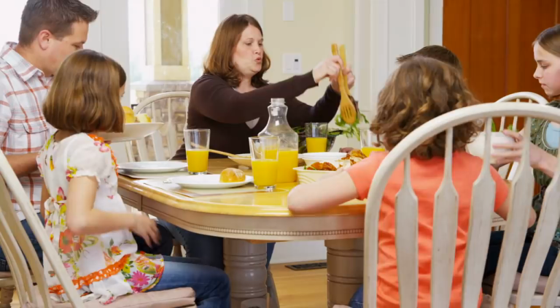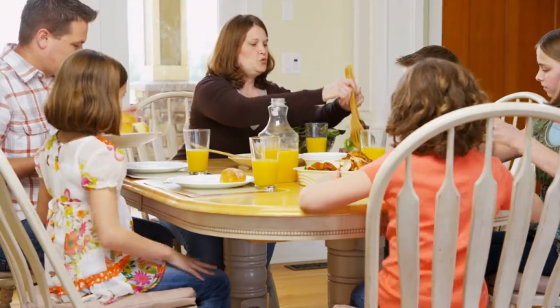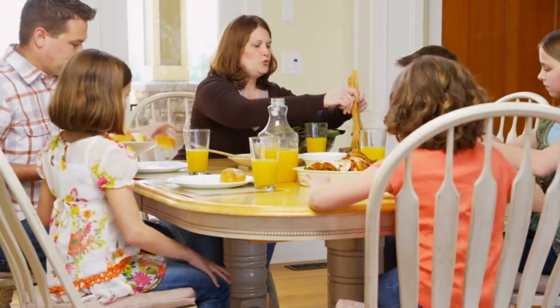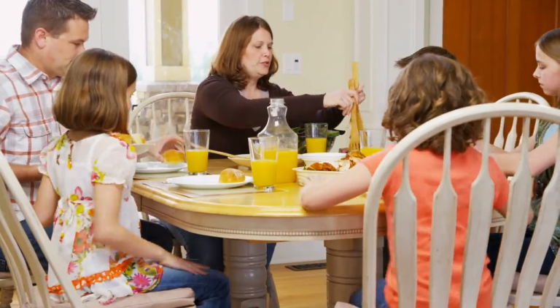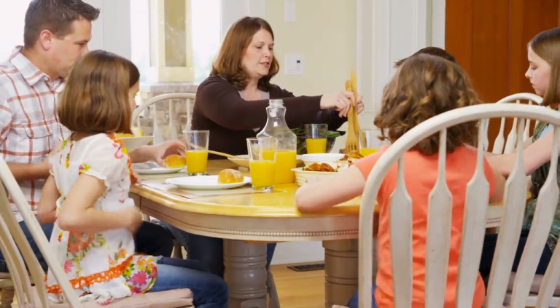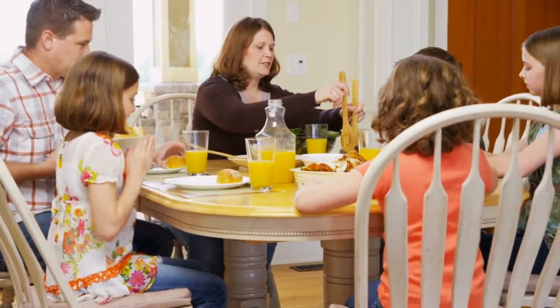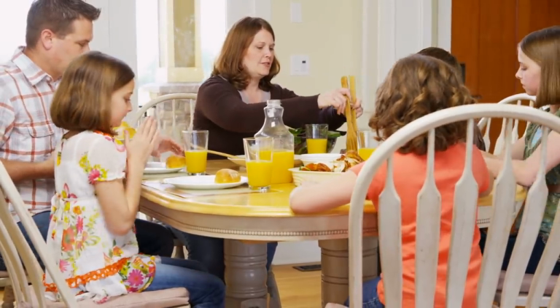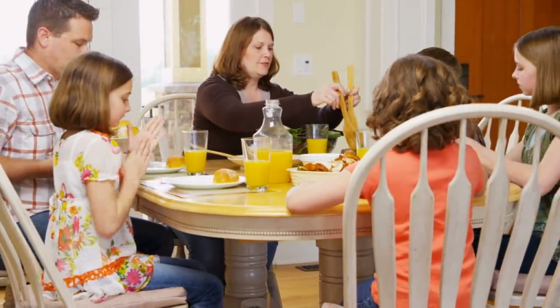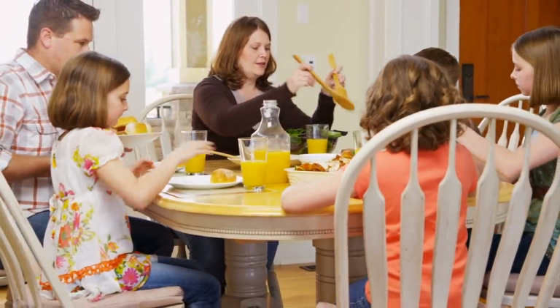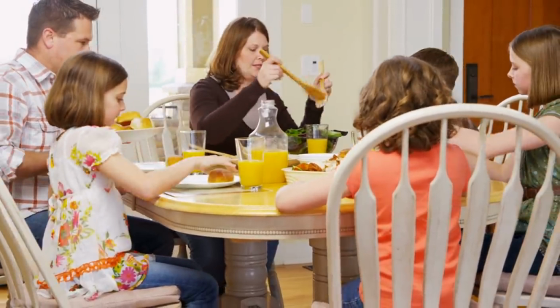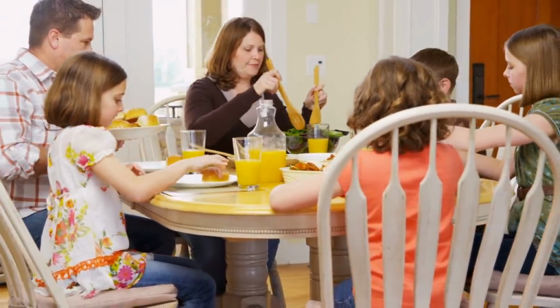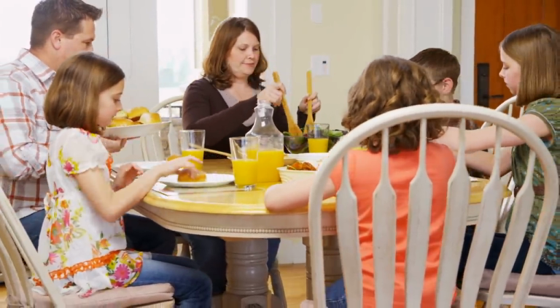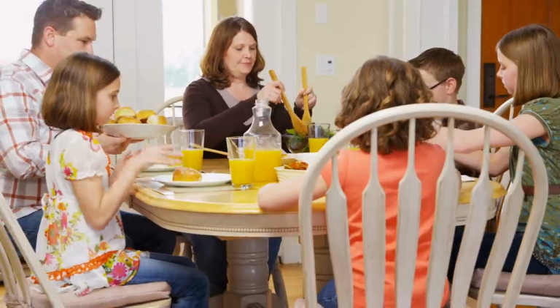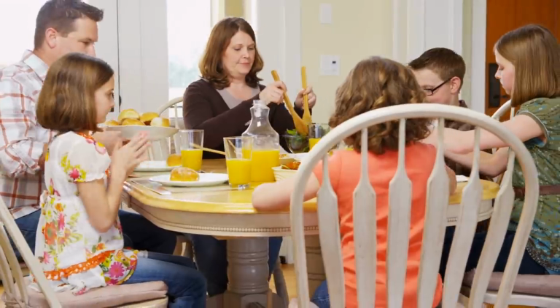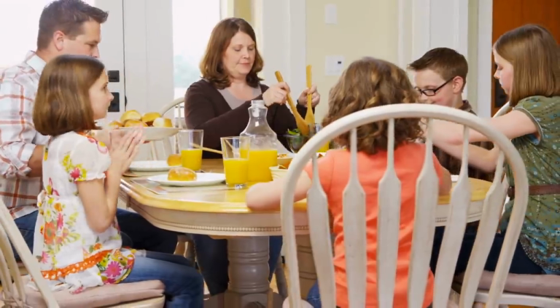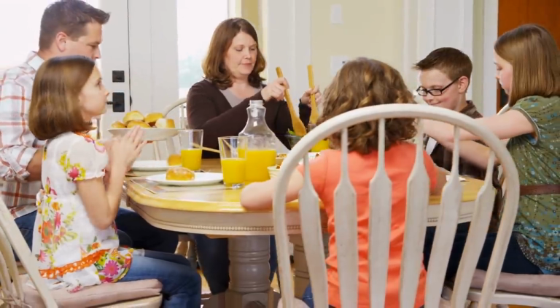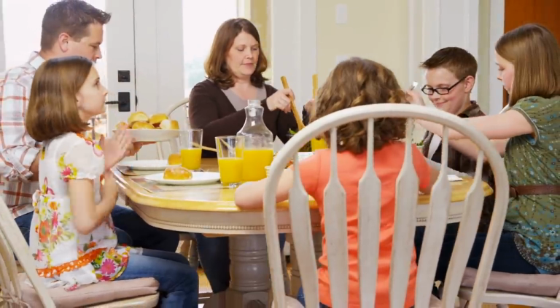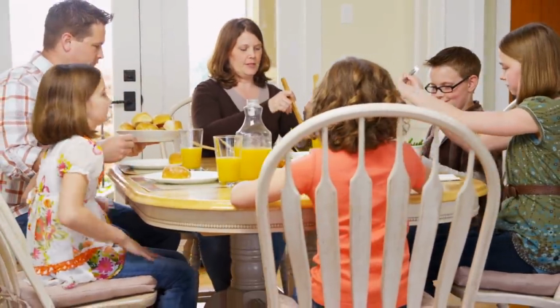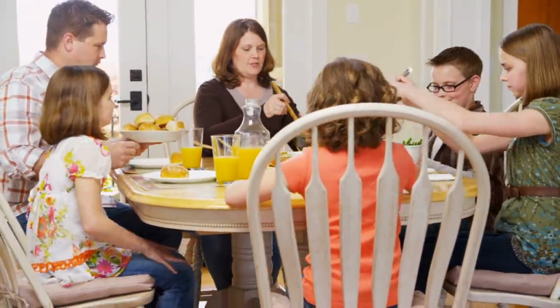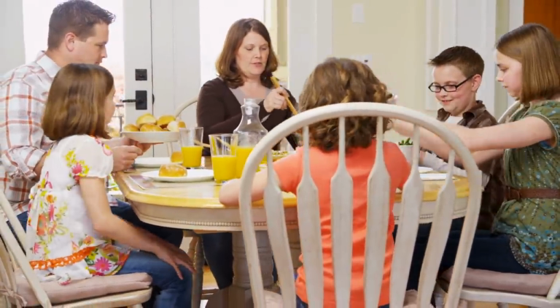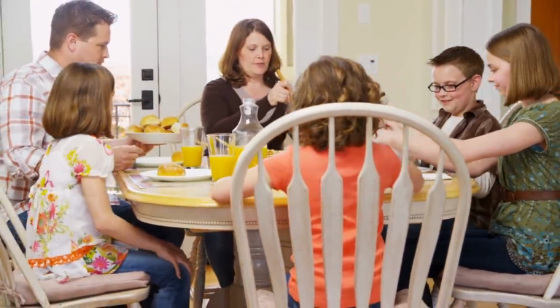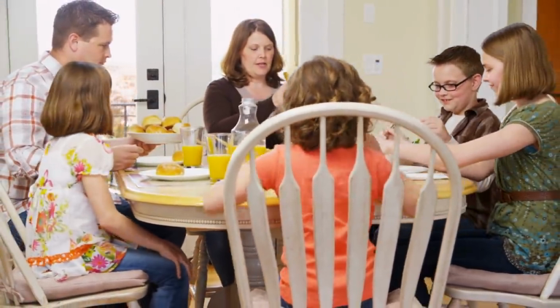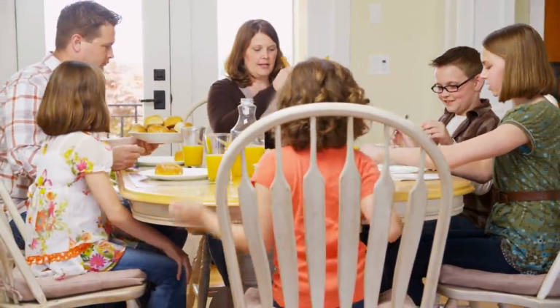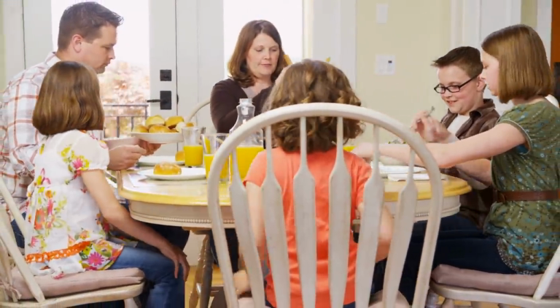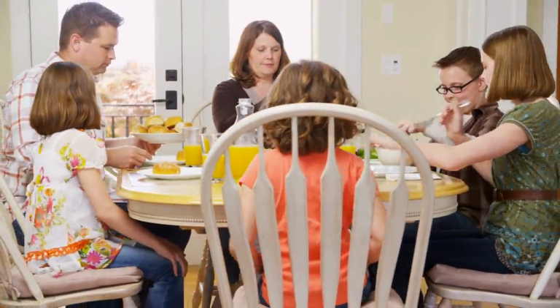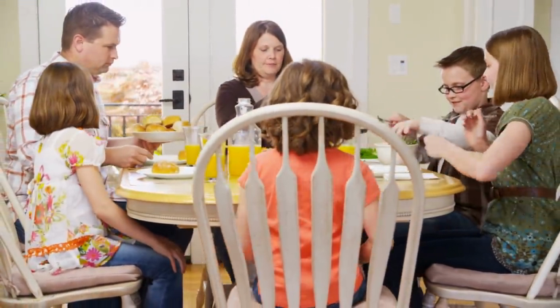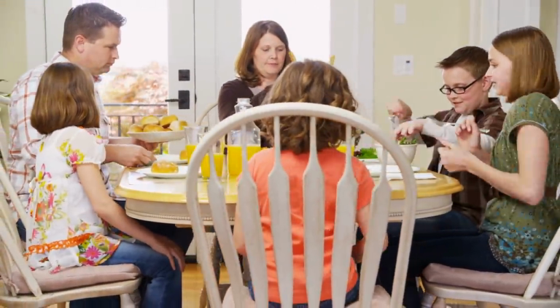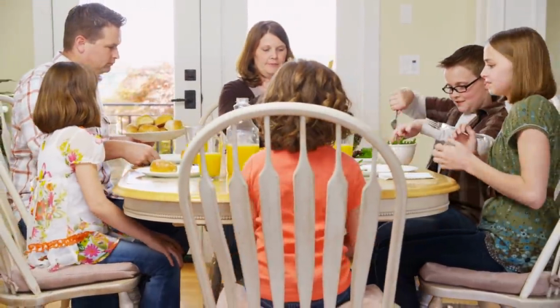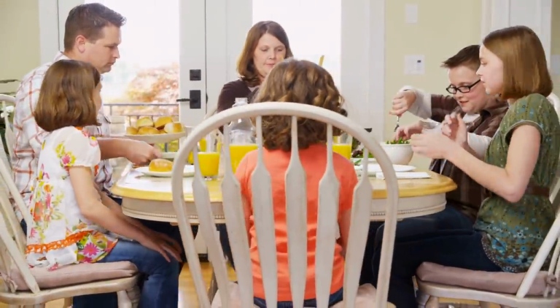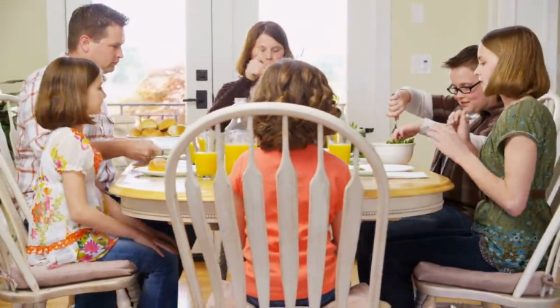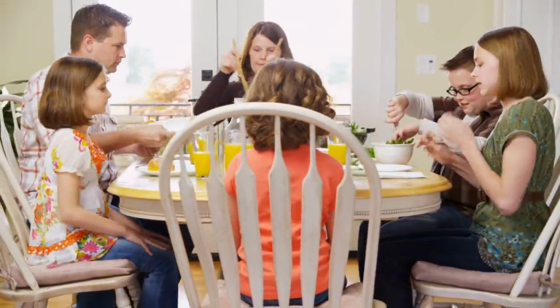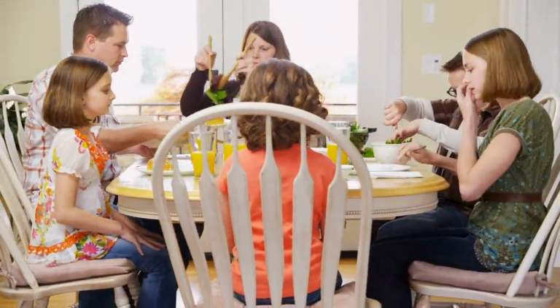Basically, what this secret ingredient will do is make those no longer plain breakfast potatoes into the star of the breakfast show.